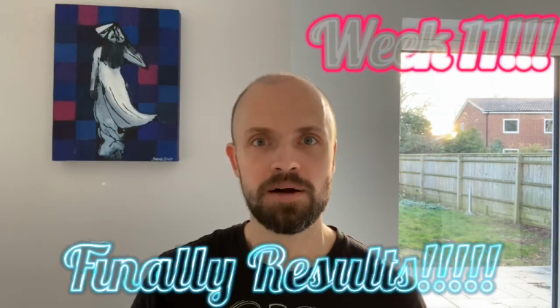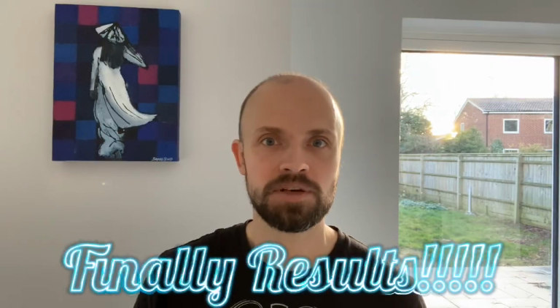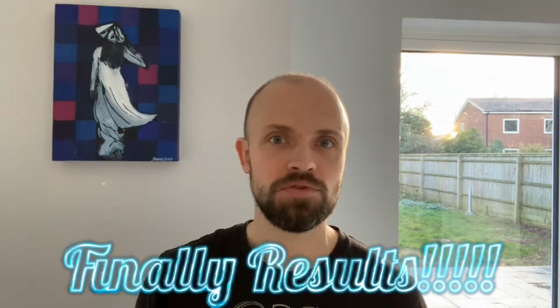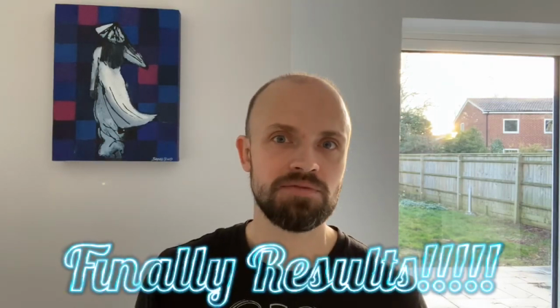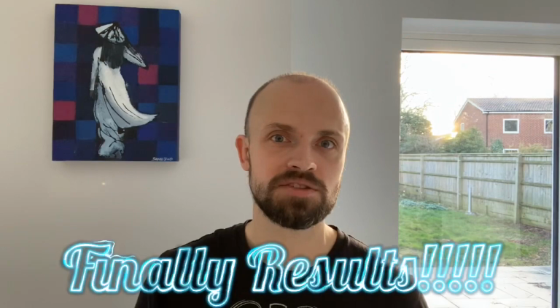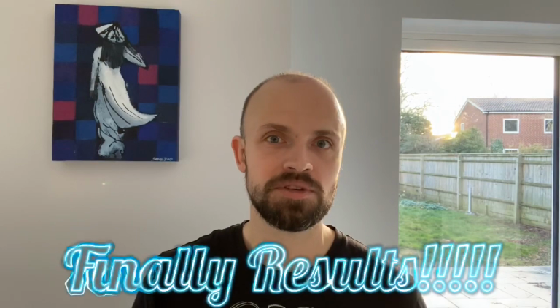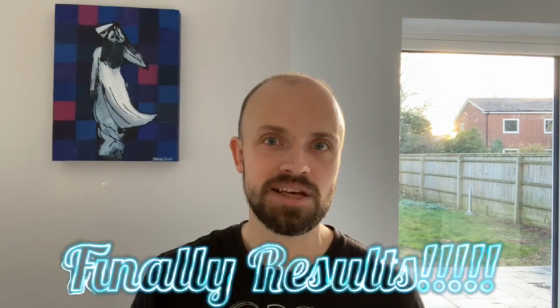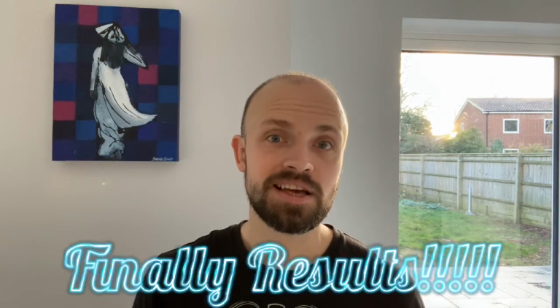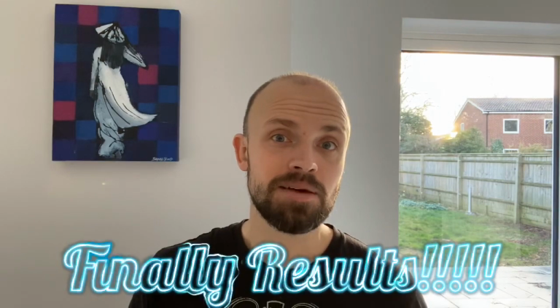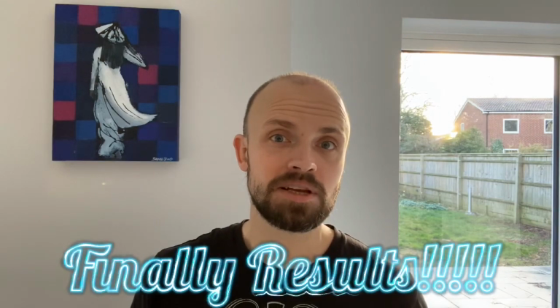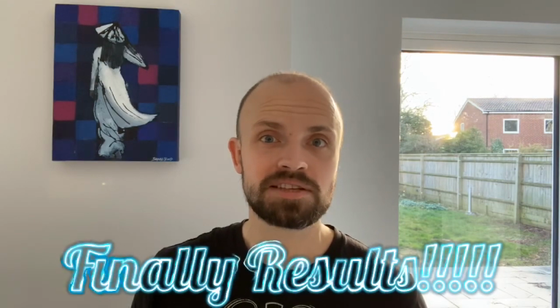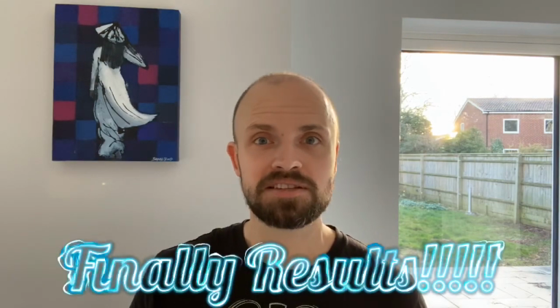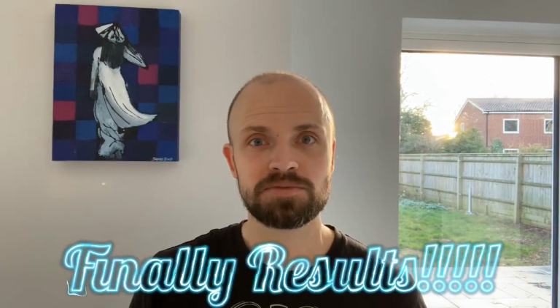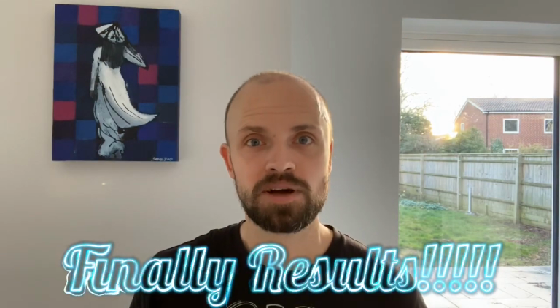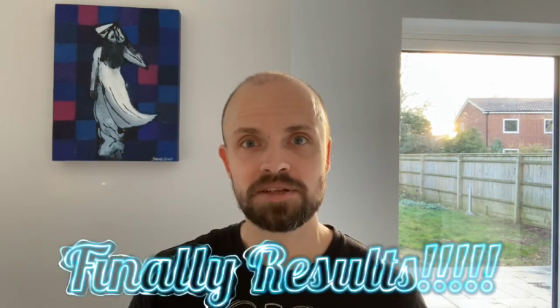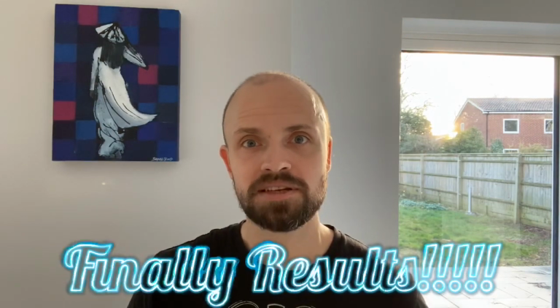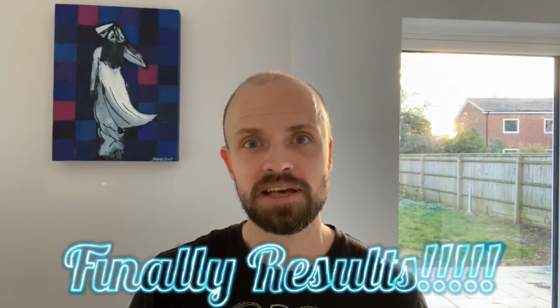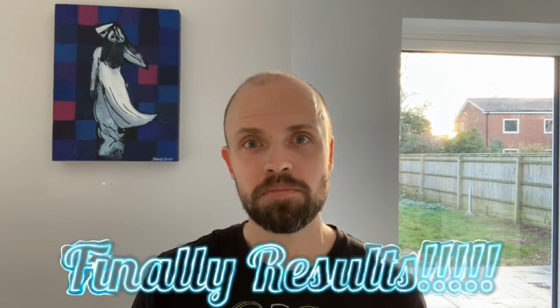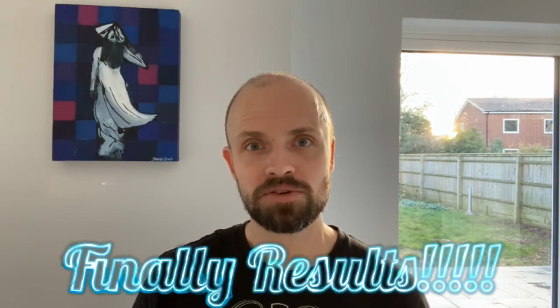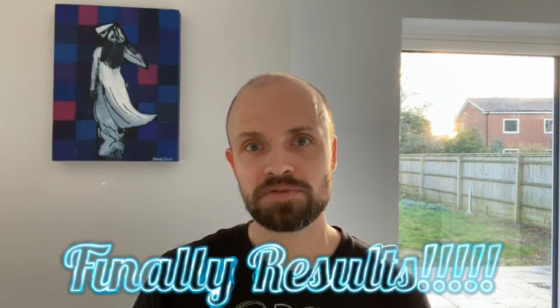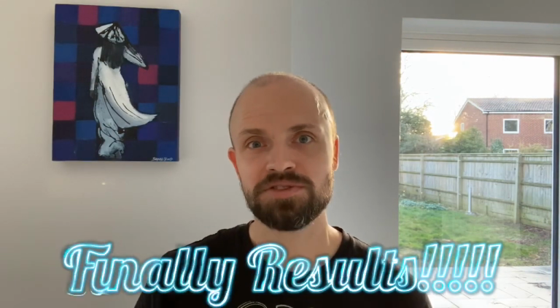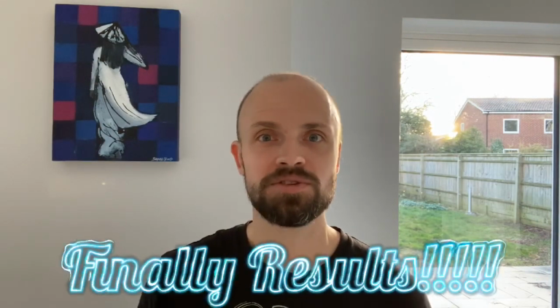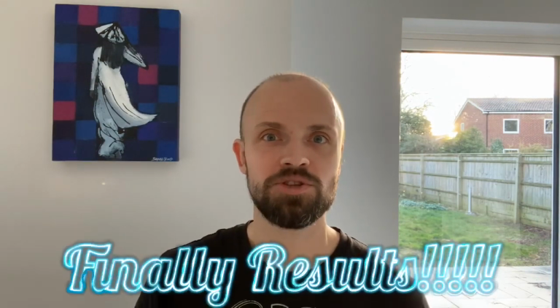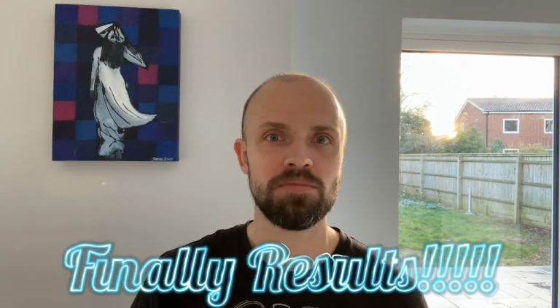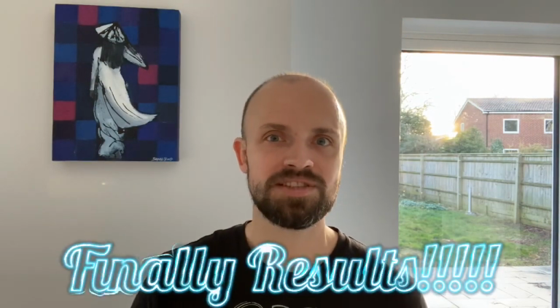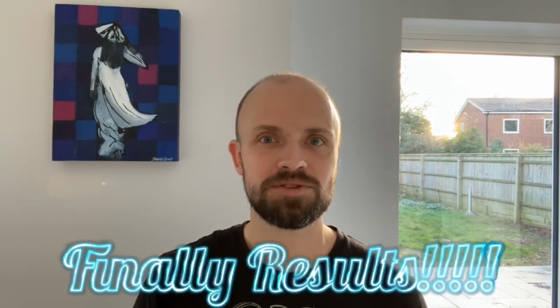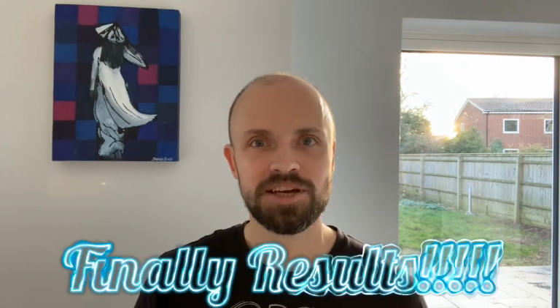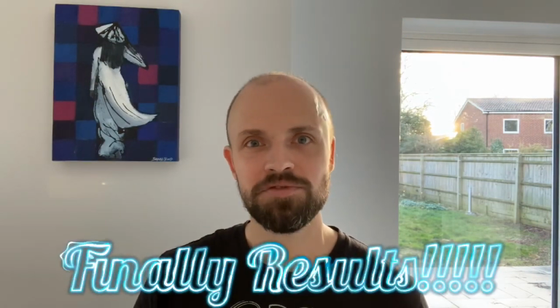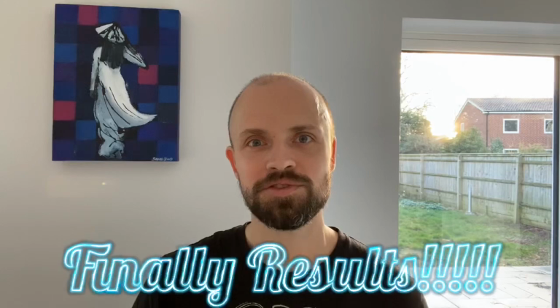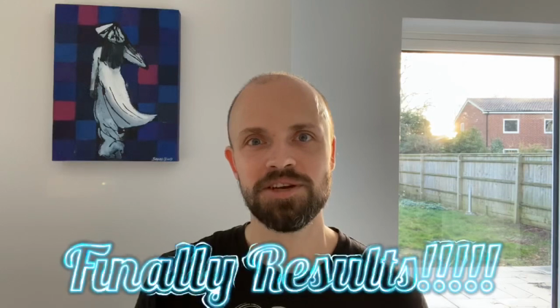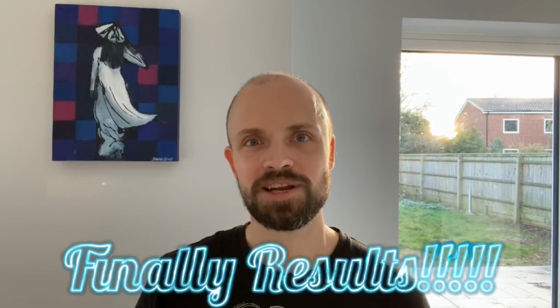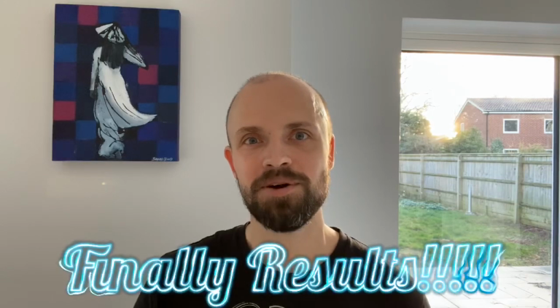If you haven't done so yet, please click the subscribe button and enable bell notifications so you don't miss out on any future videos that I post.